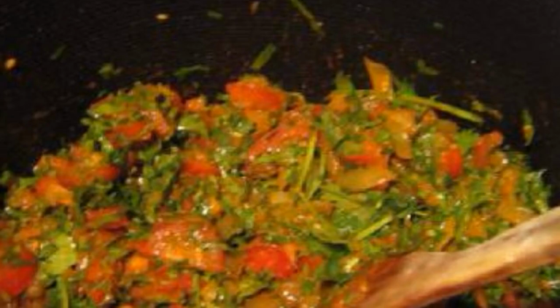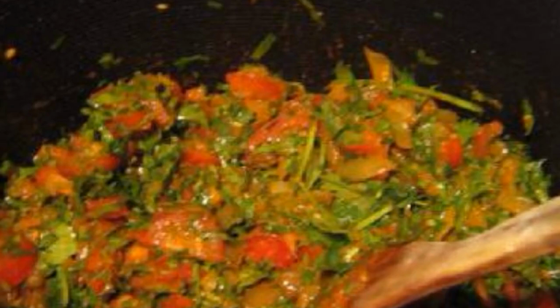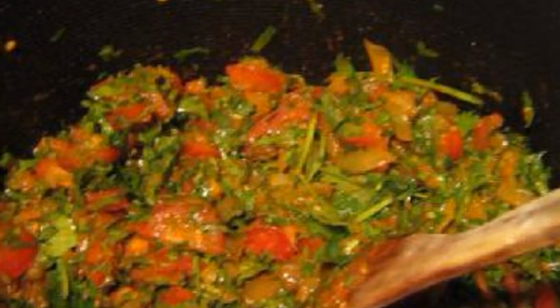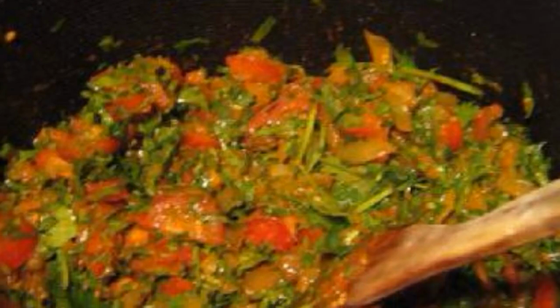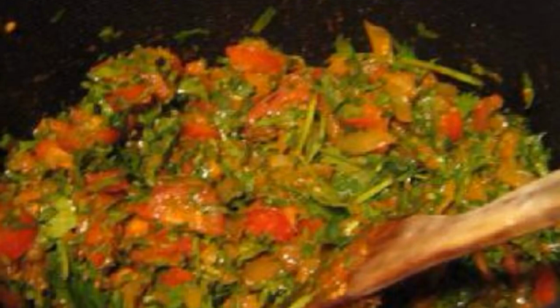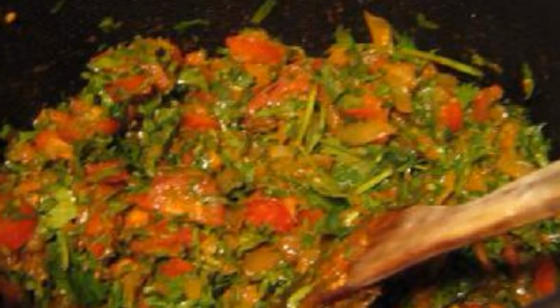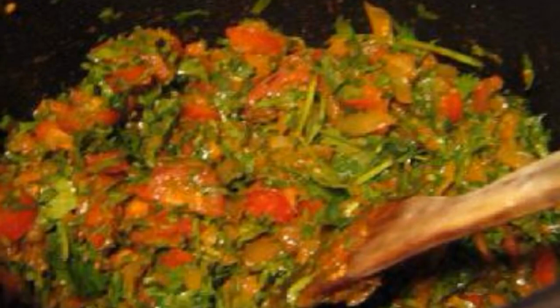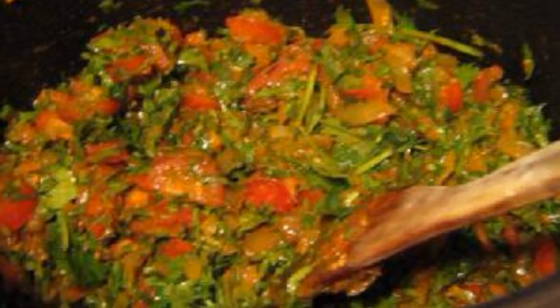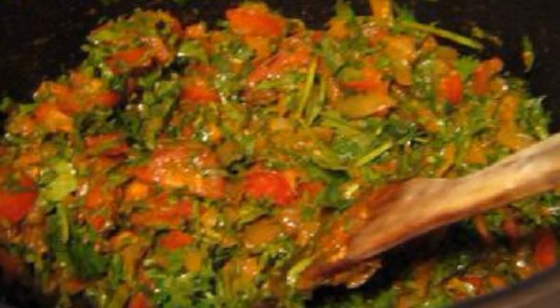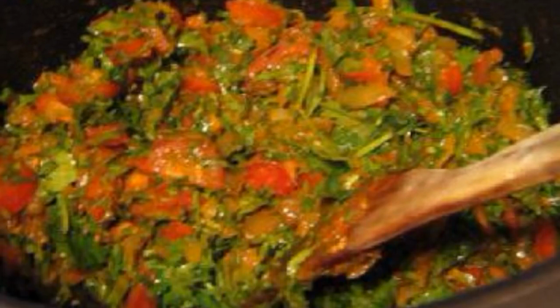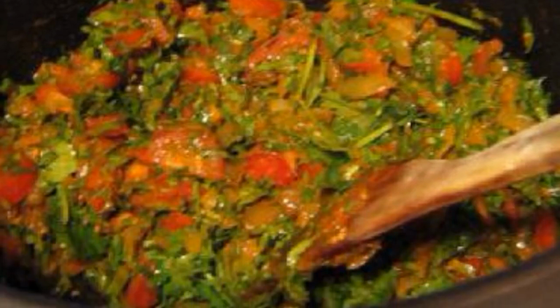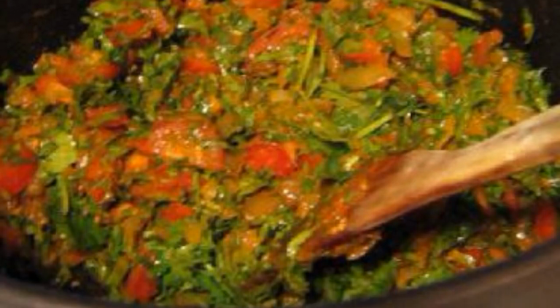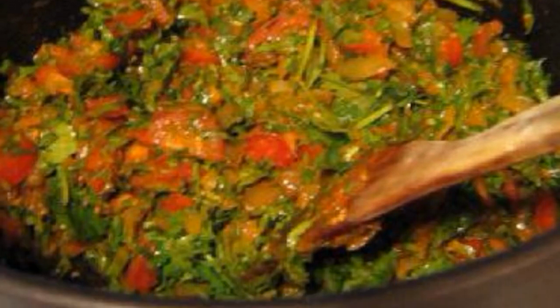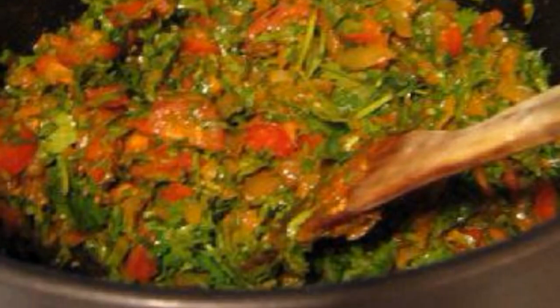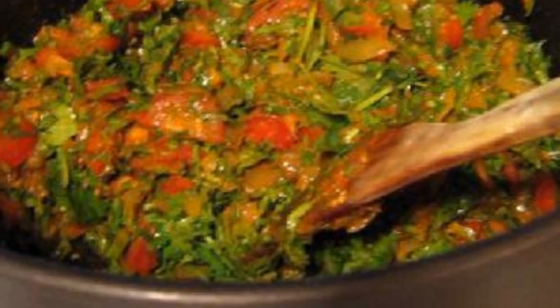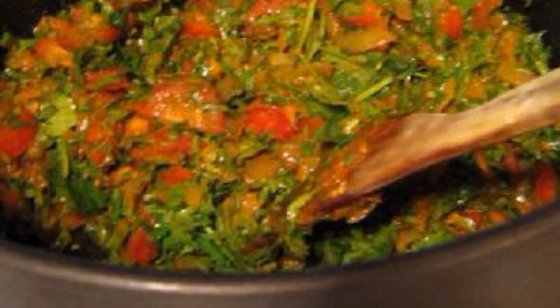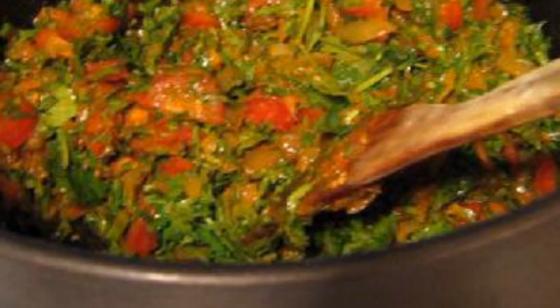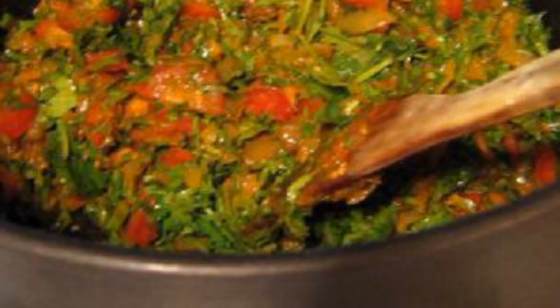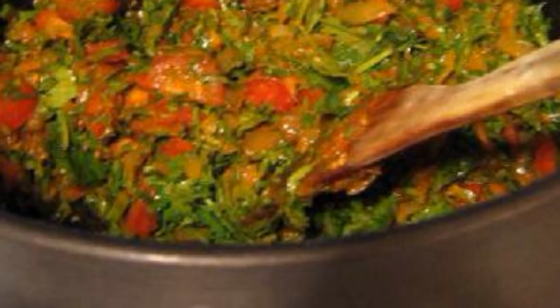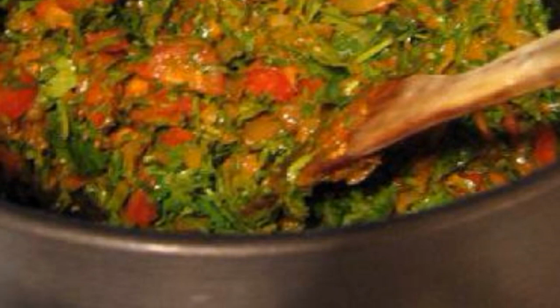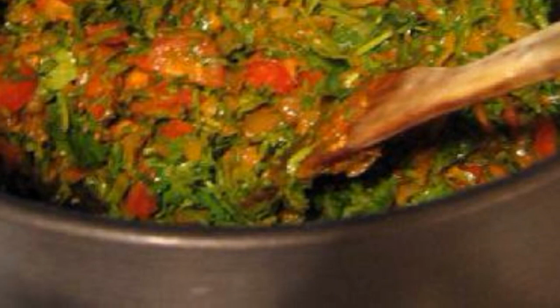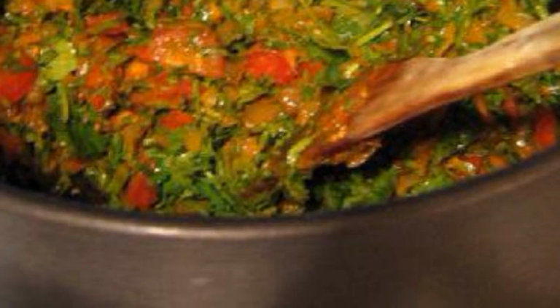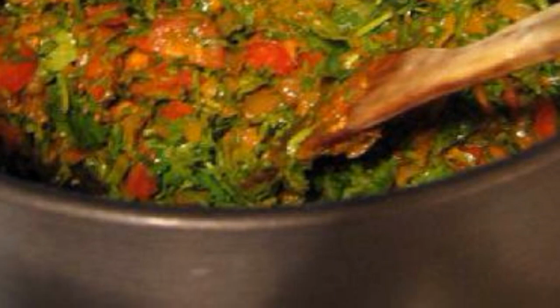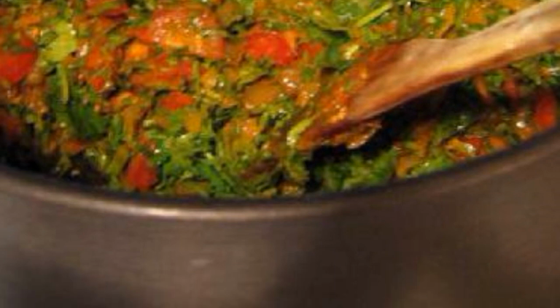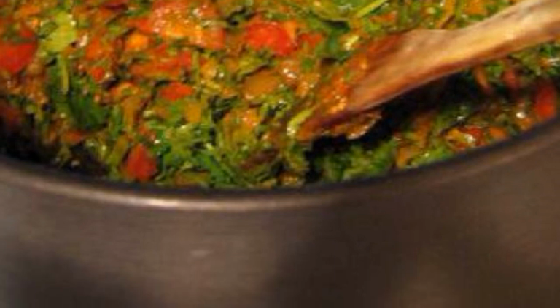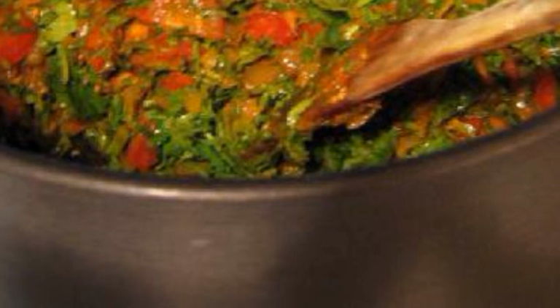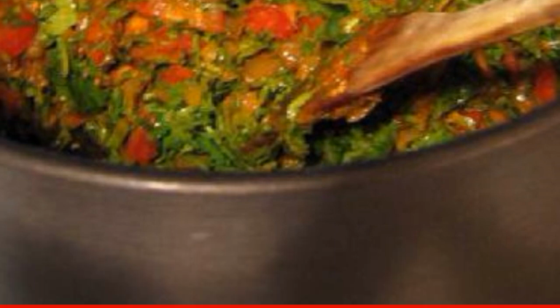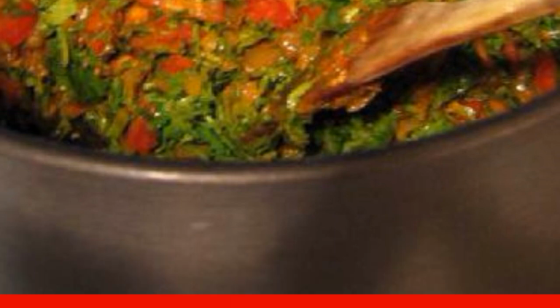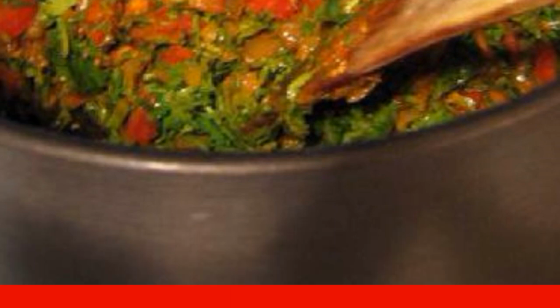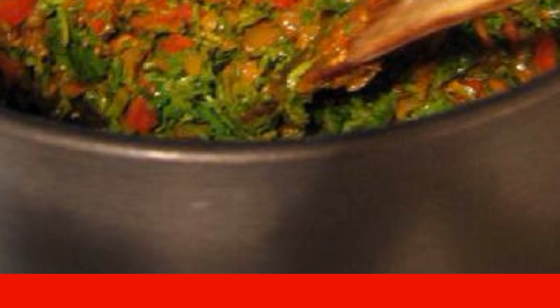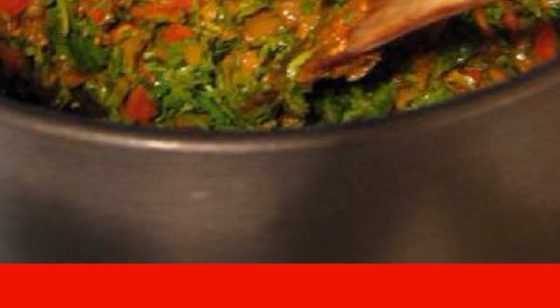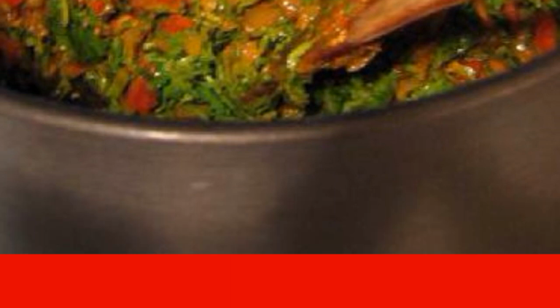Chop the coriander, tomatoes, and garlic and add to the onion. Fry for another 5 minutes.